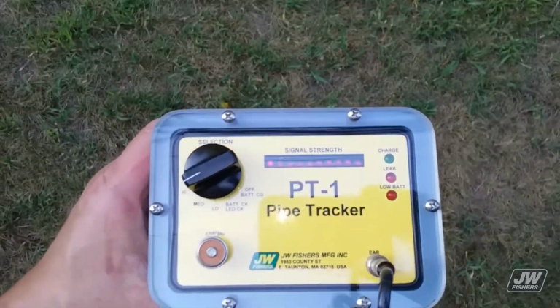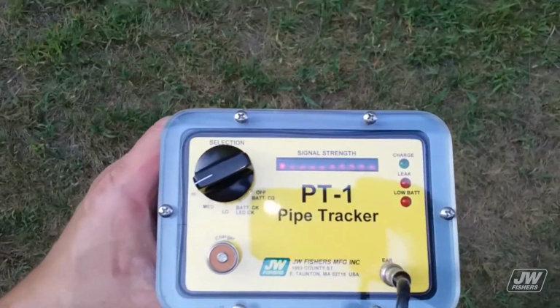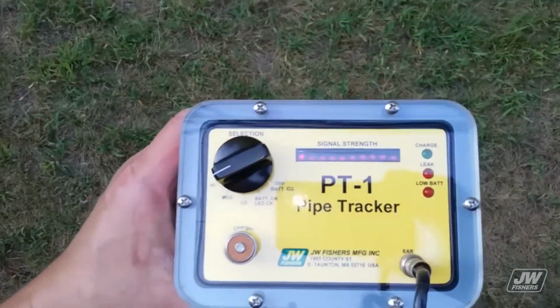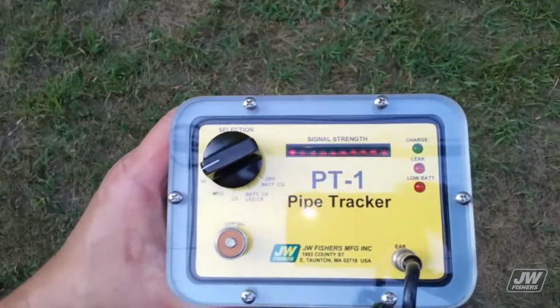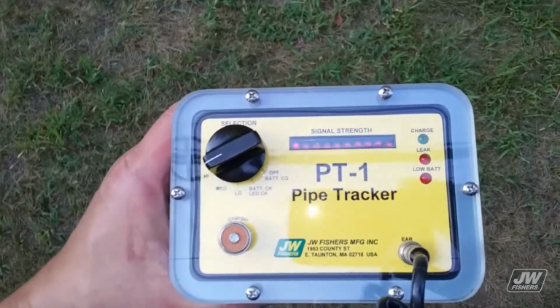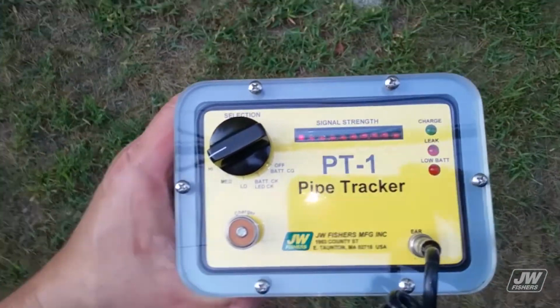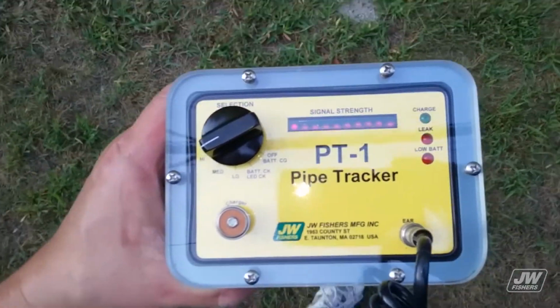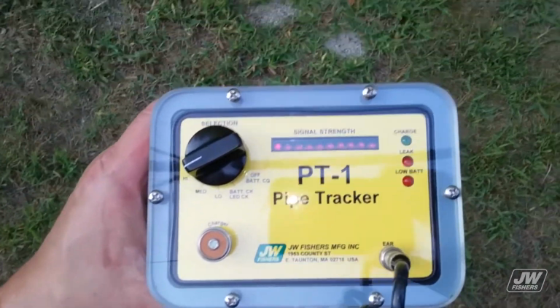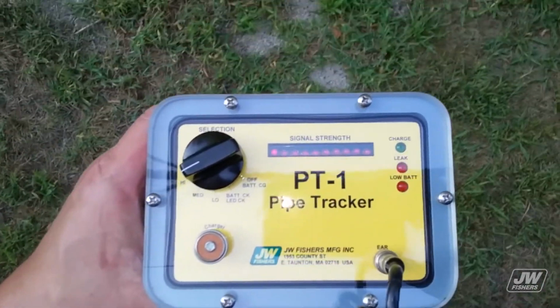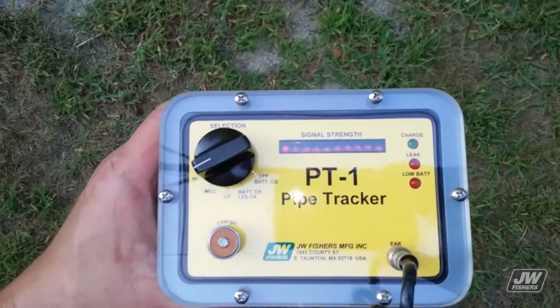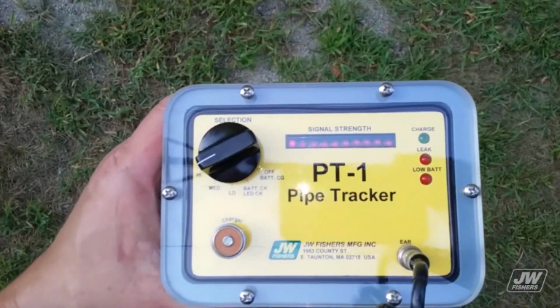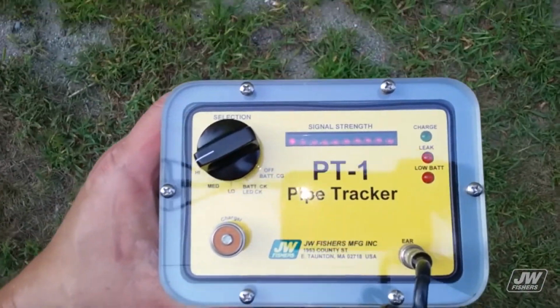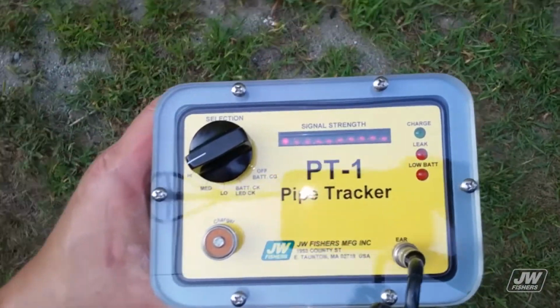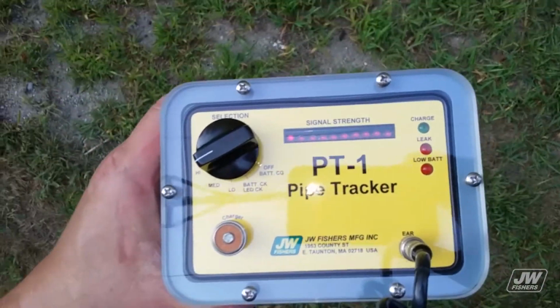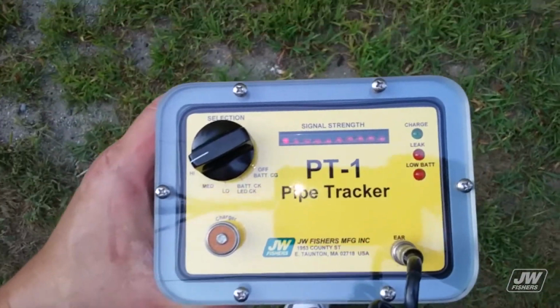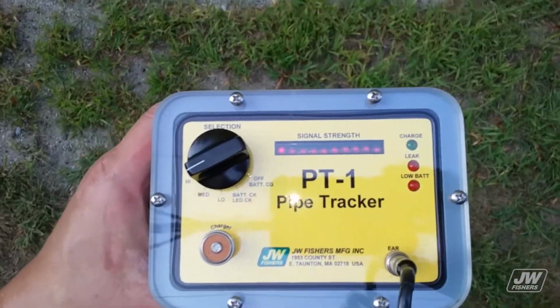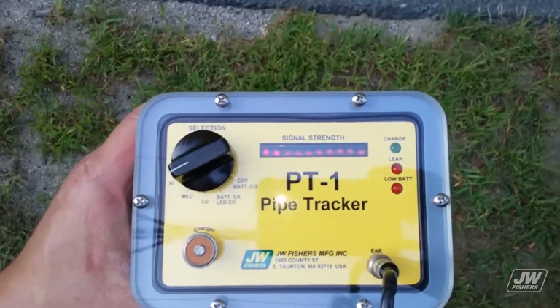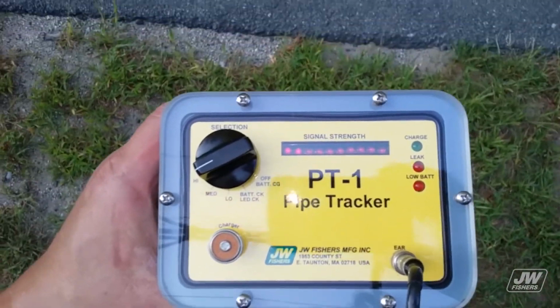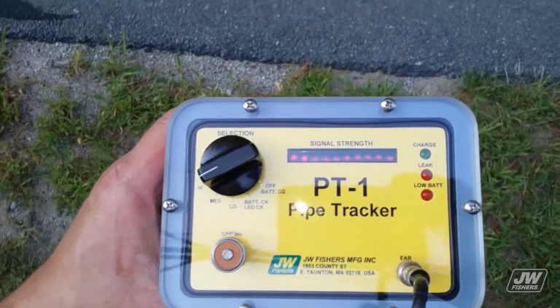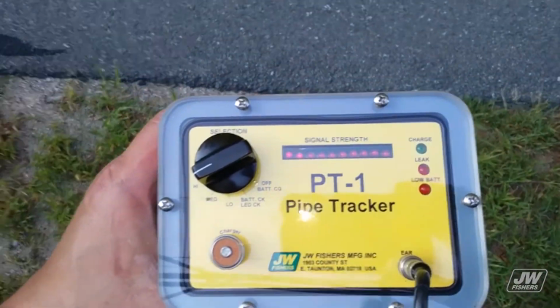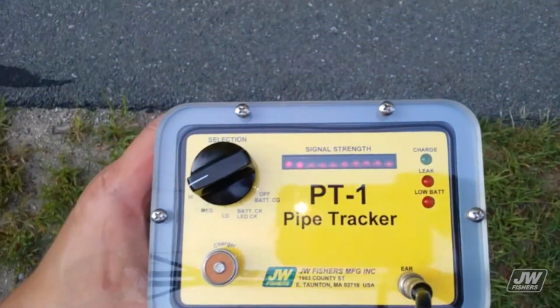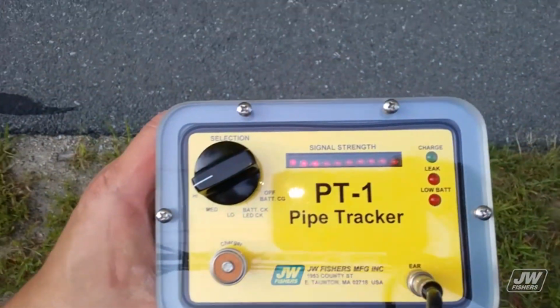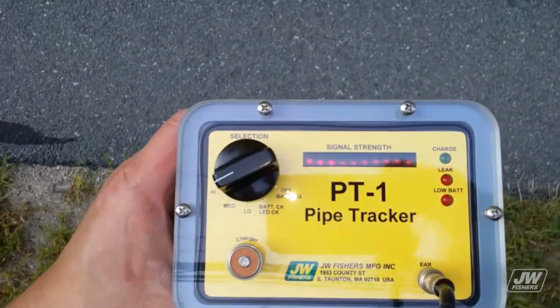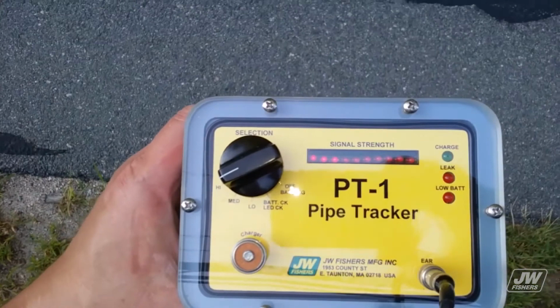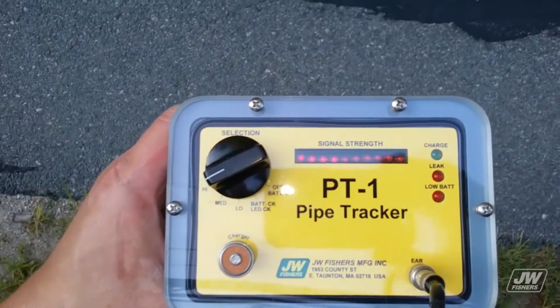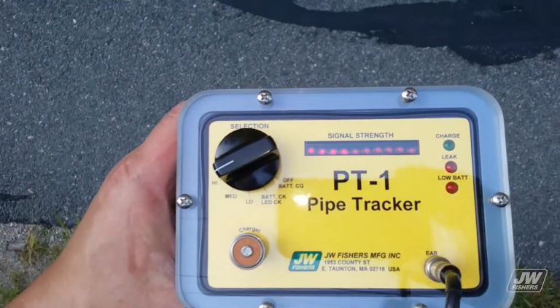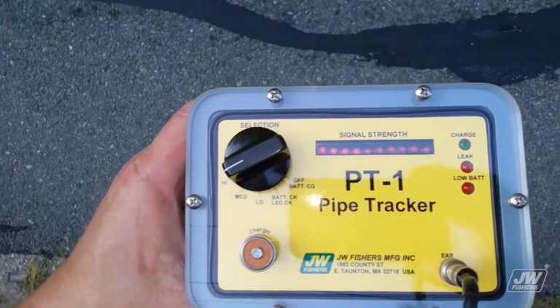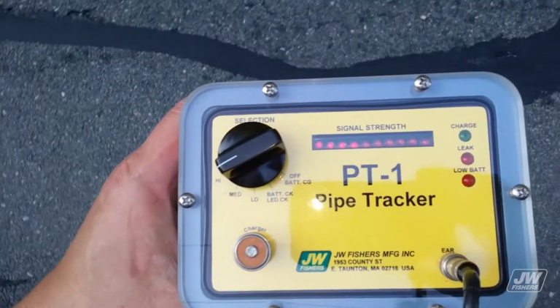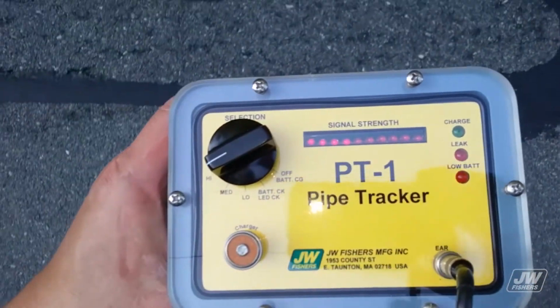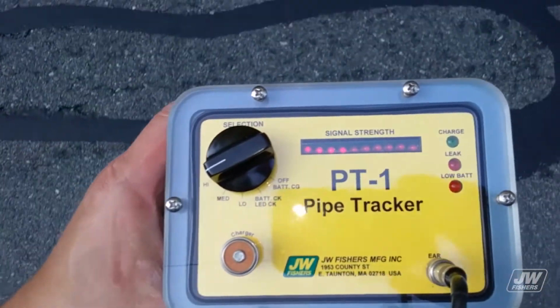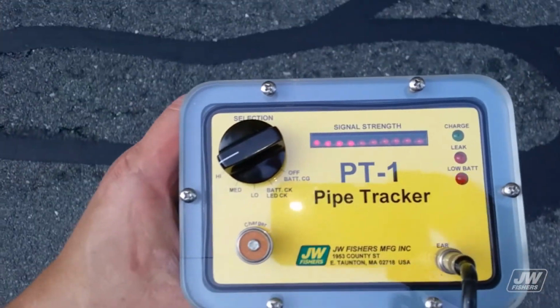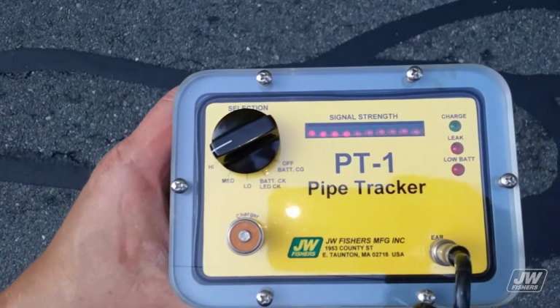One advantage of using the PT-1 over a handheld metal detector is the larger detection area when searching for iron or steel.